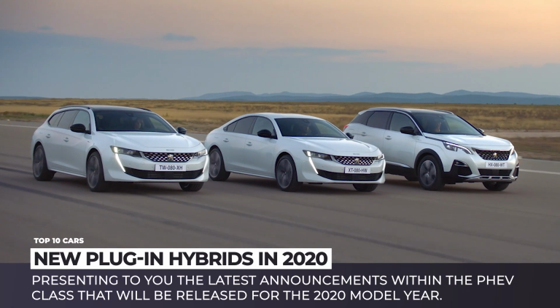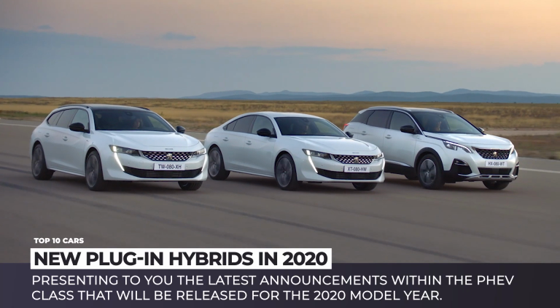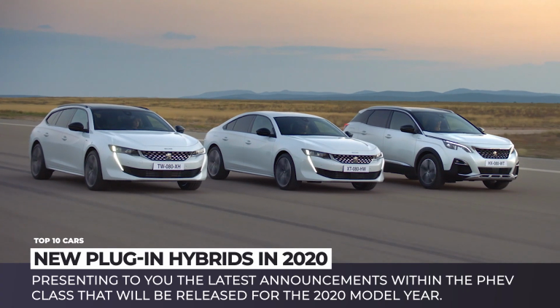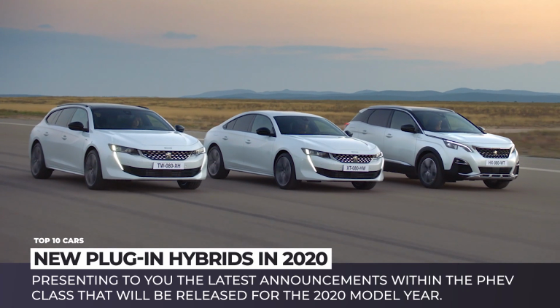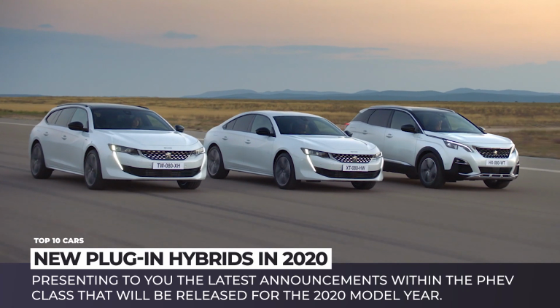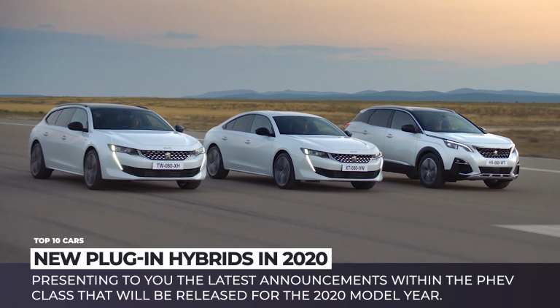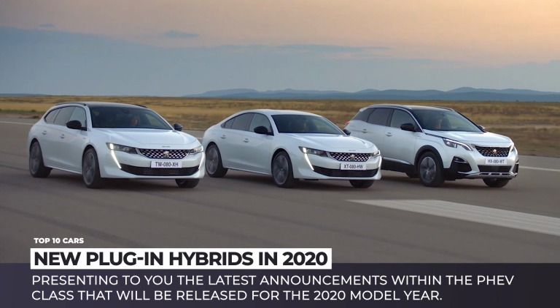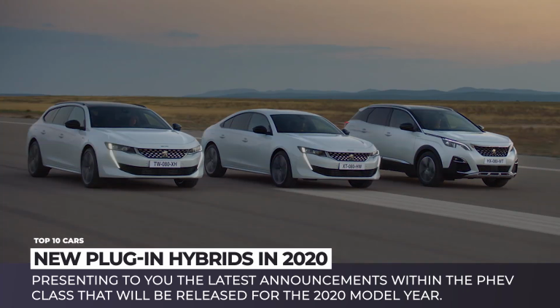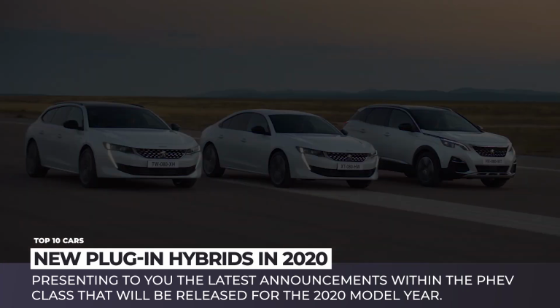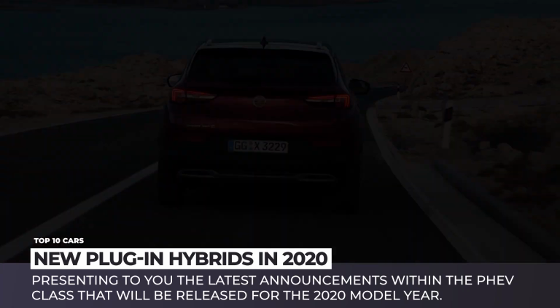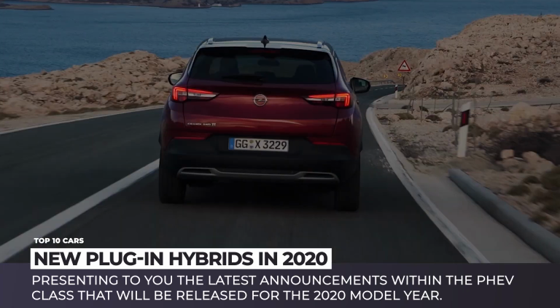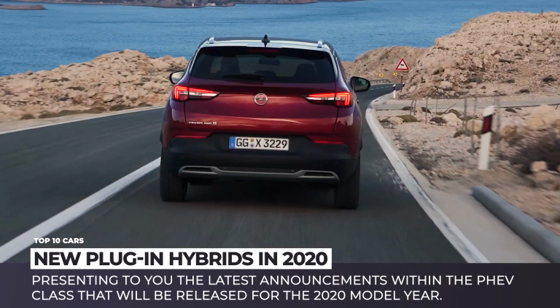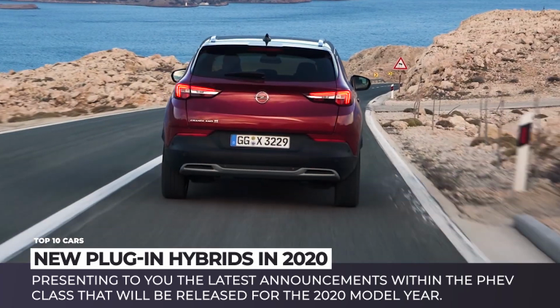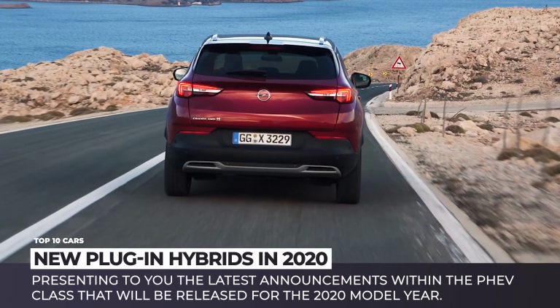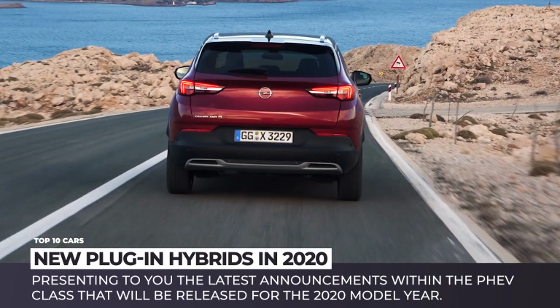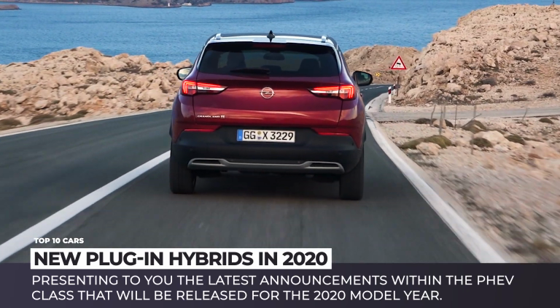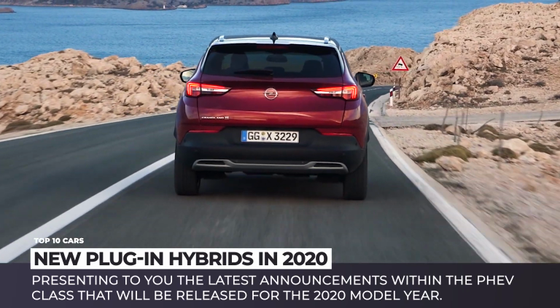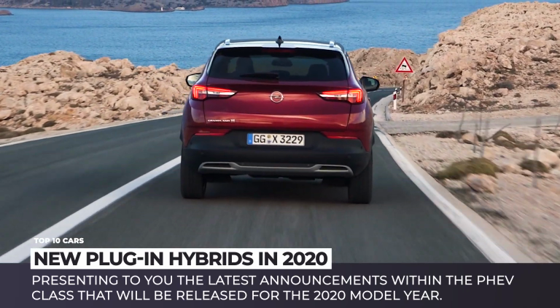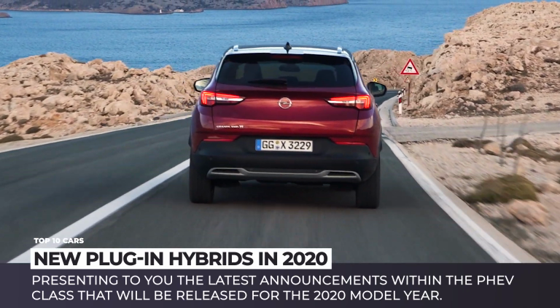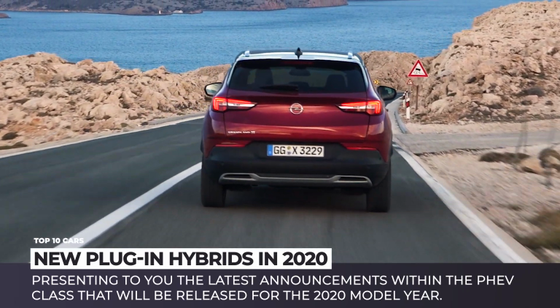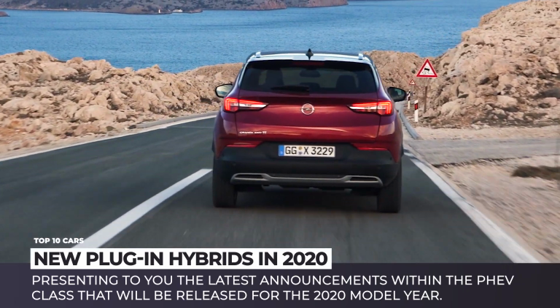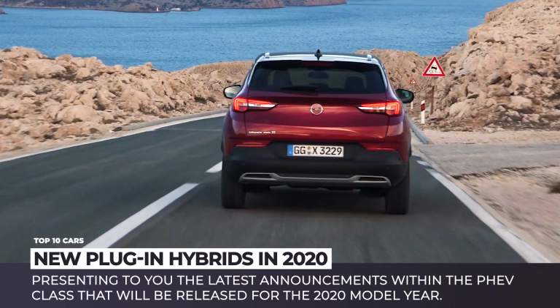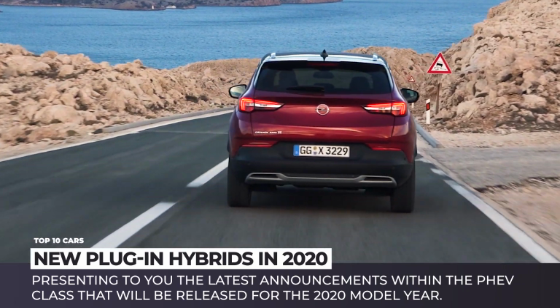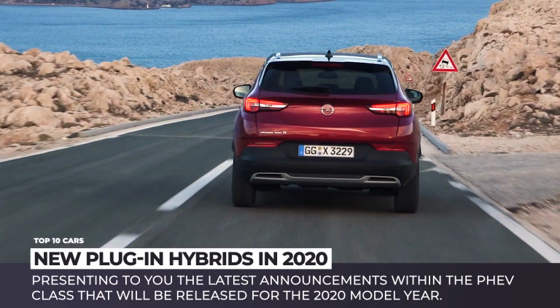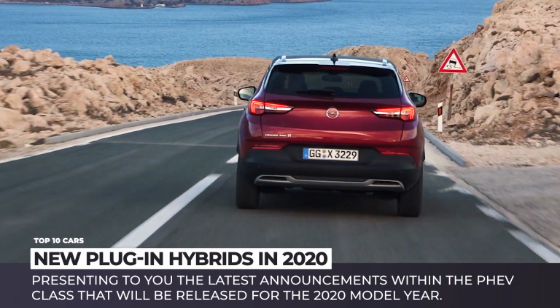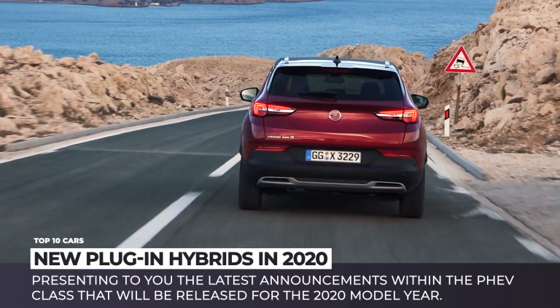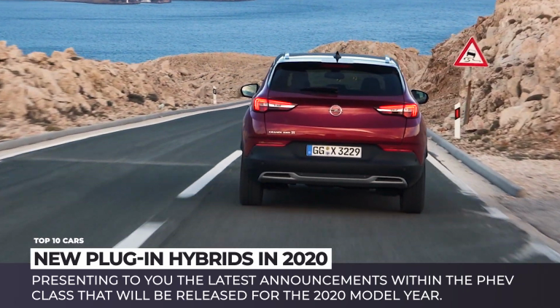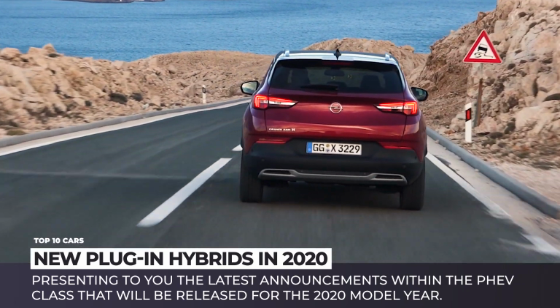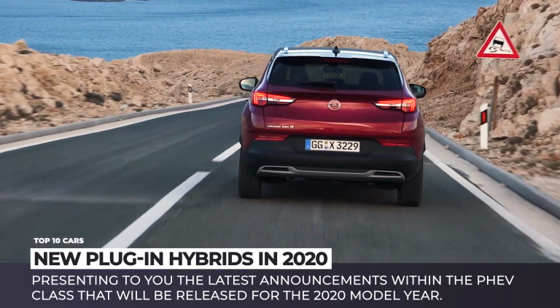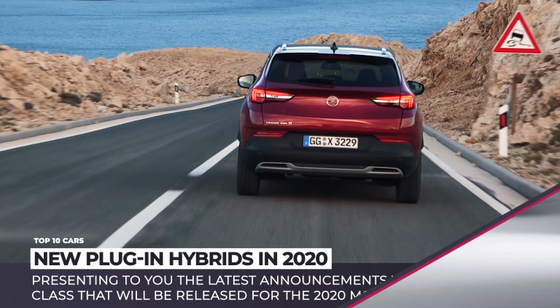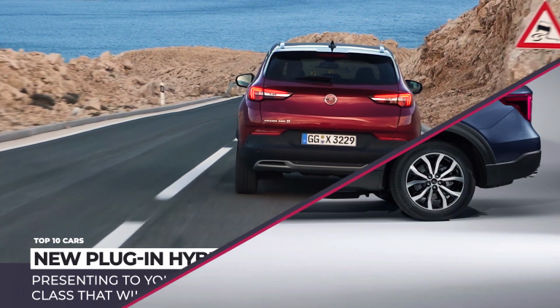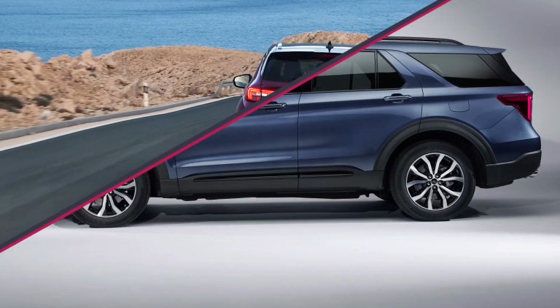Subscribe to our channel and ring the bell to get the latest news about electrified vehicles and enjoy the ride!